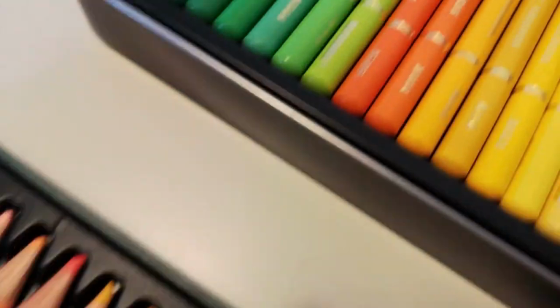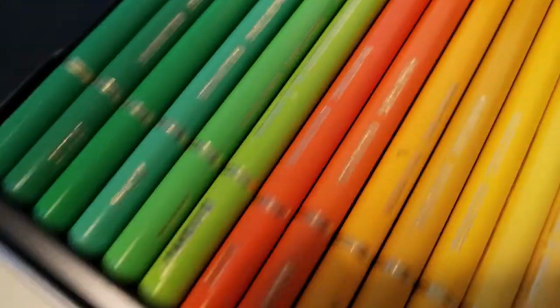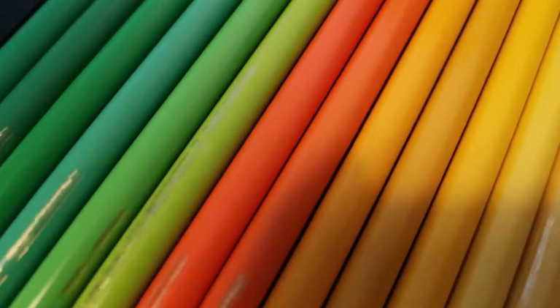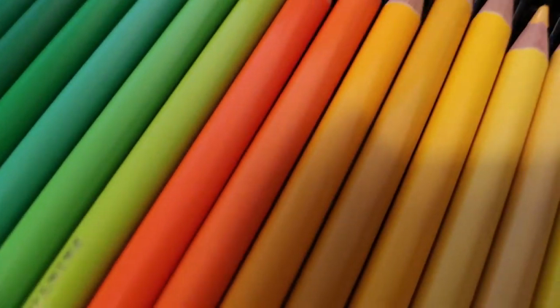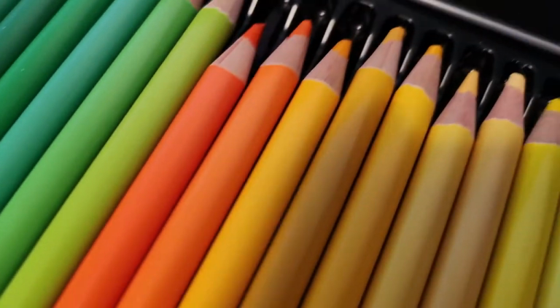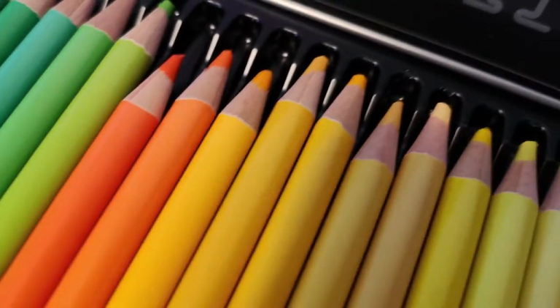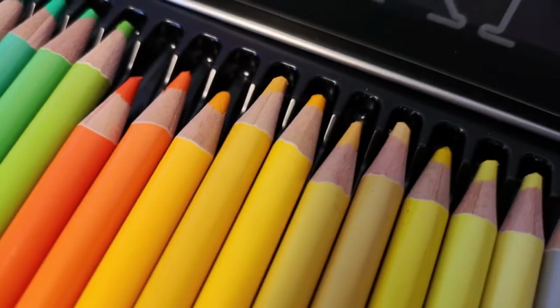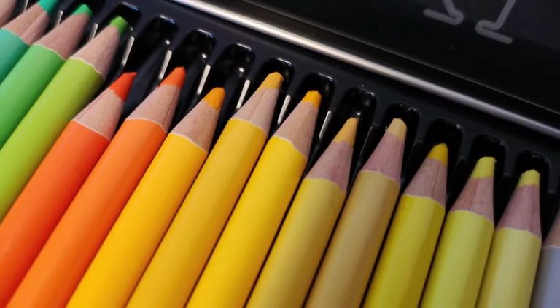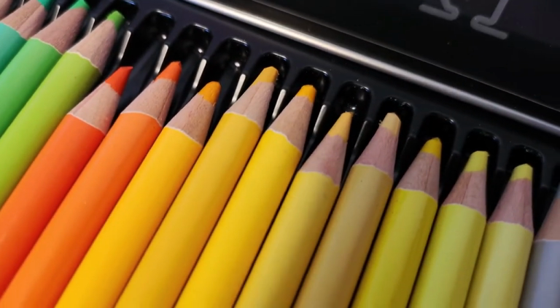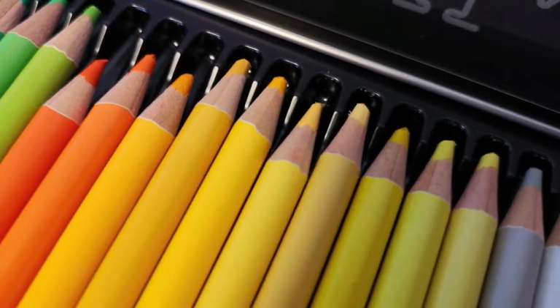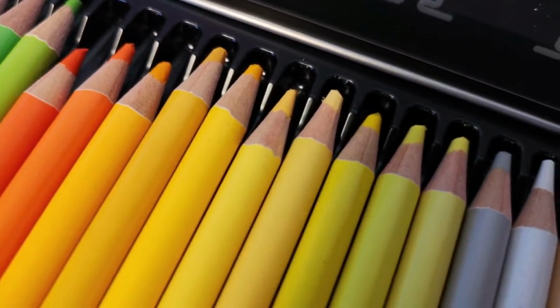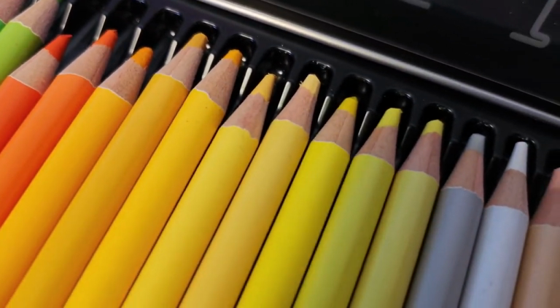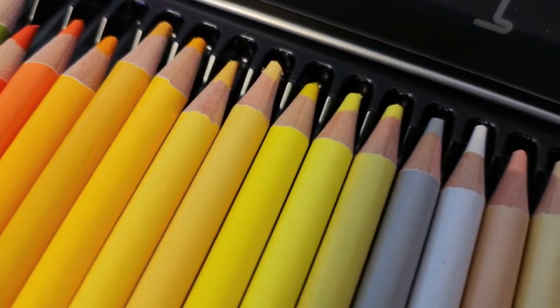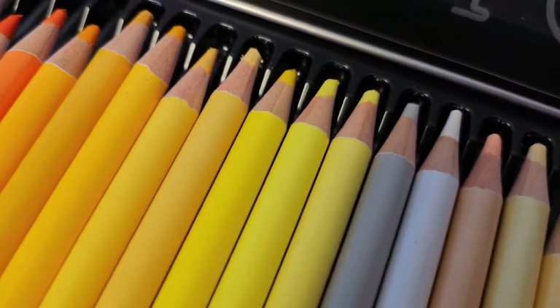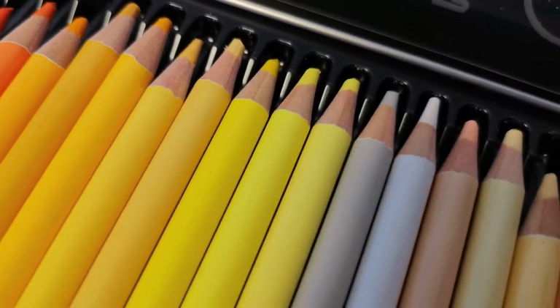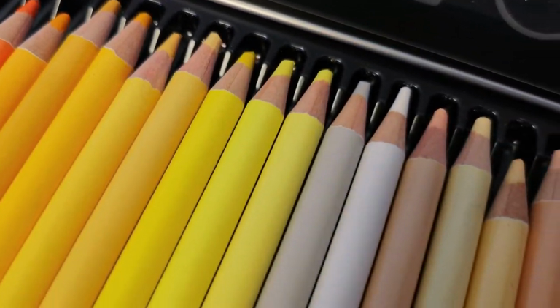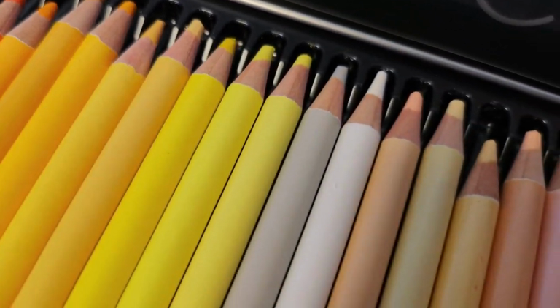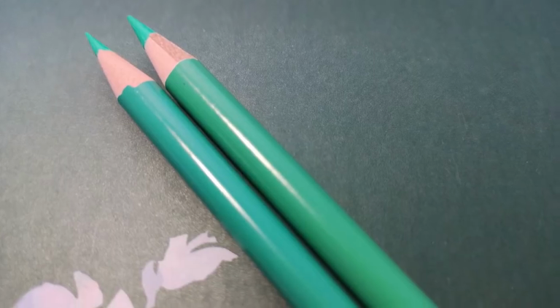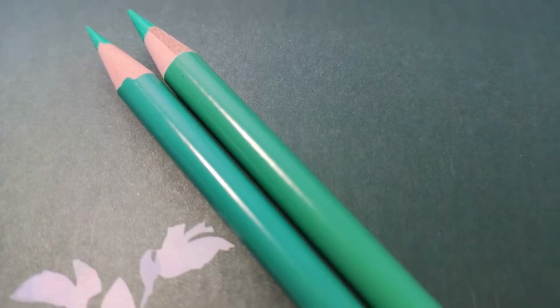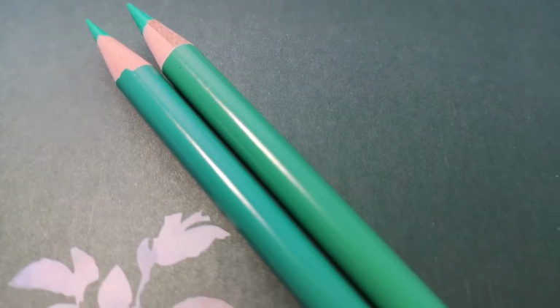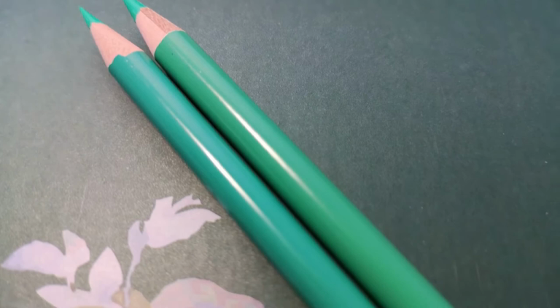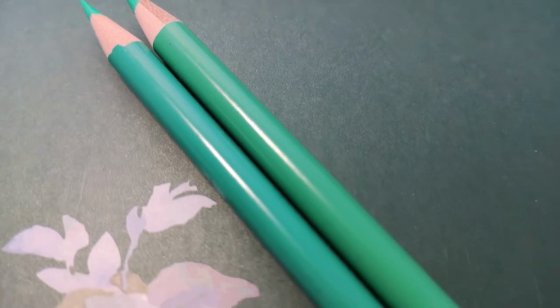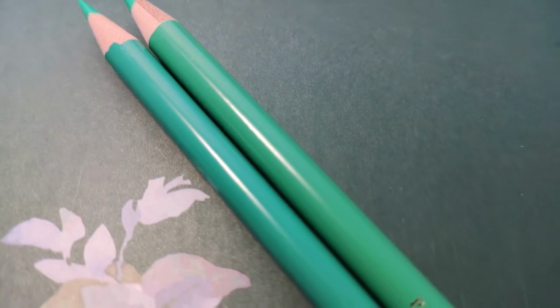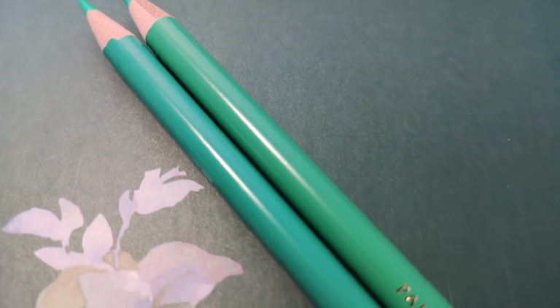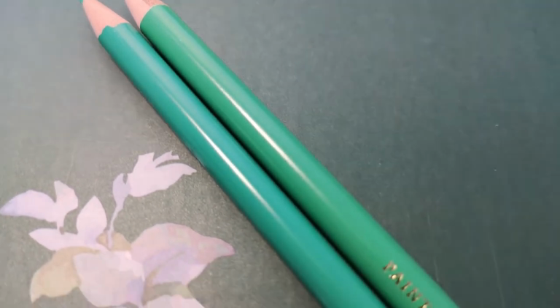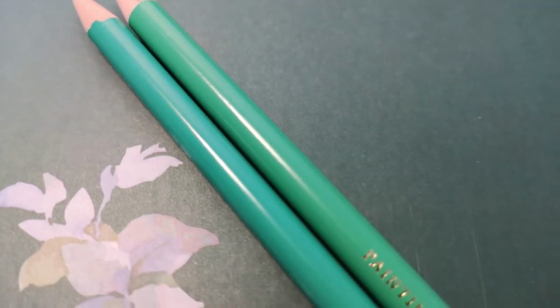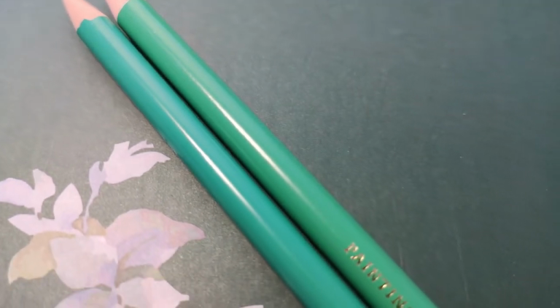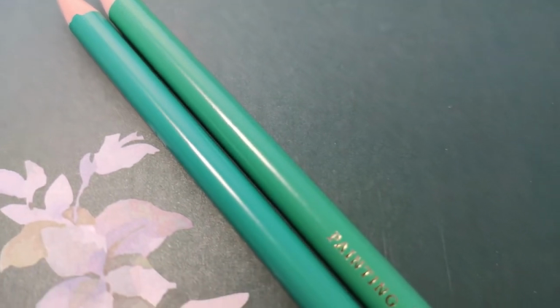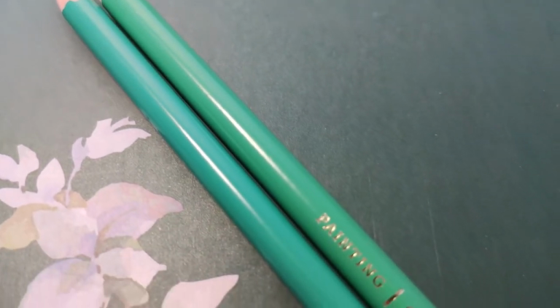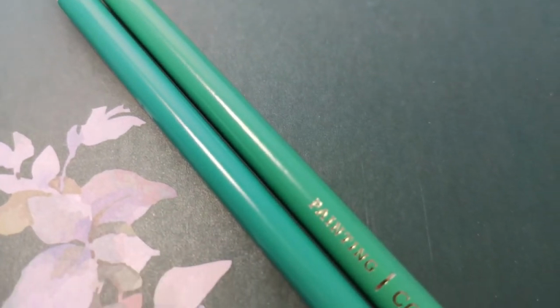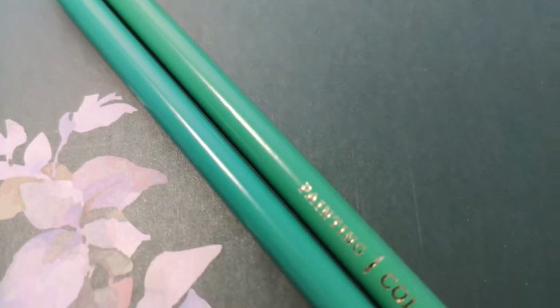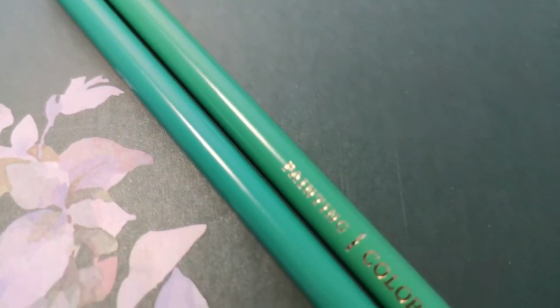So, let's have a look at the pencils themselves. They look very similar, but OBOS are cheaper, and we will figure out why.